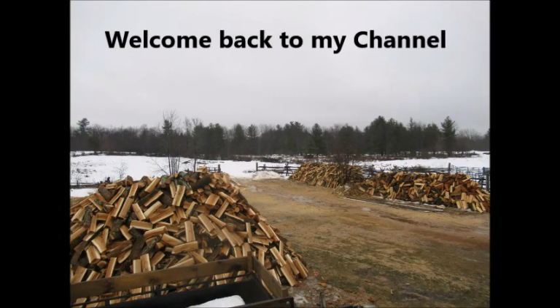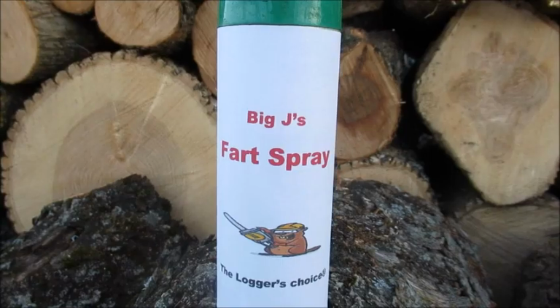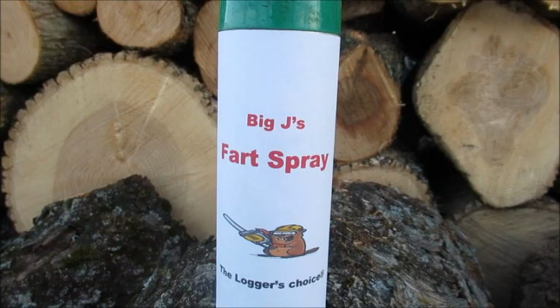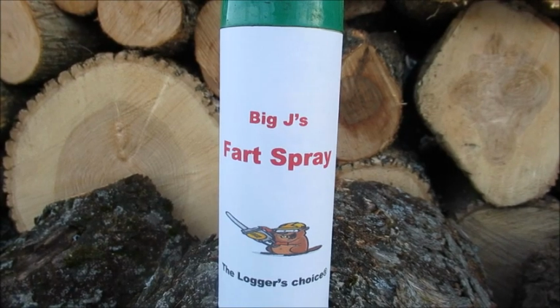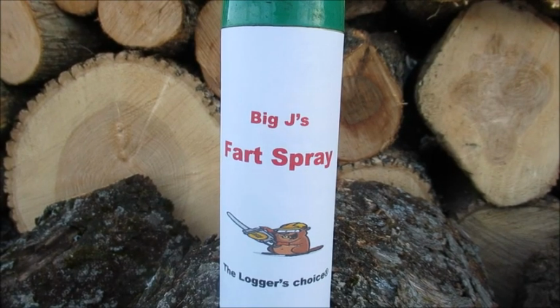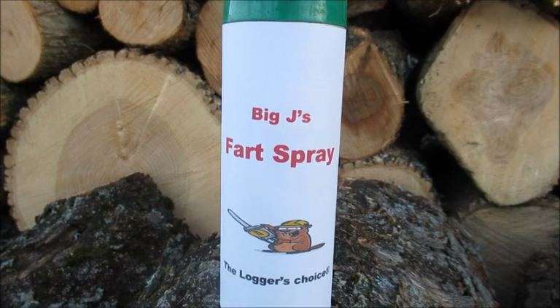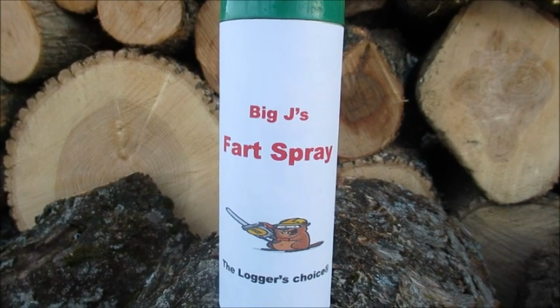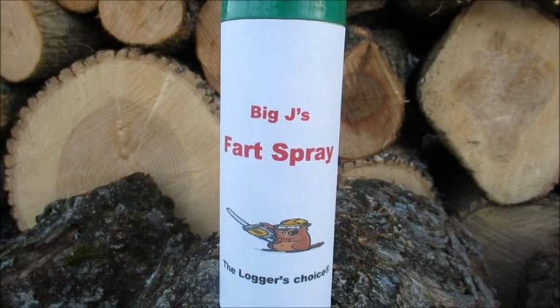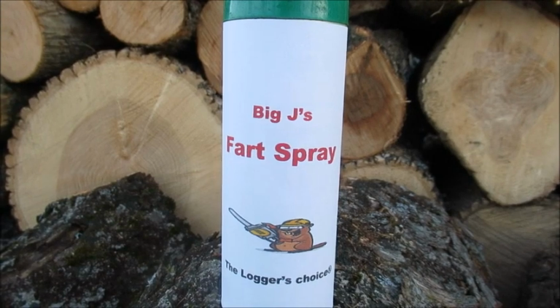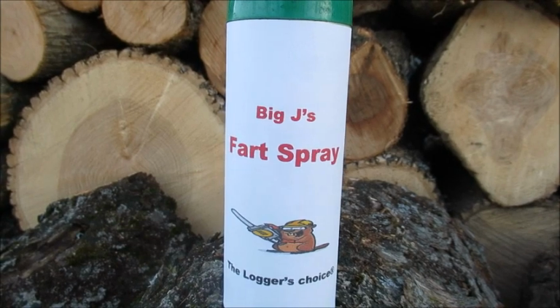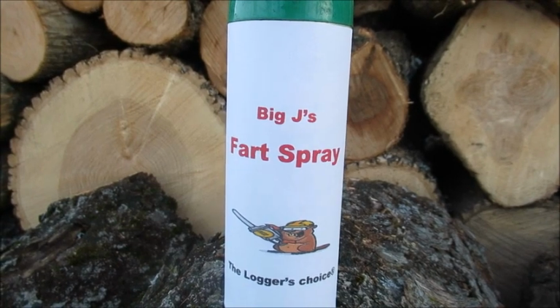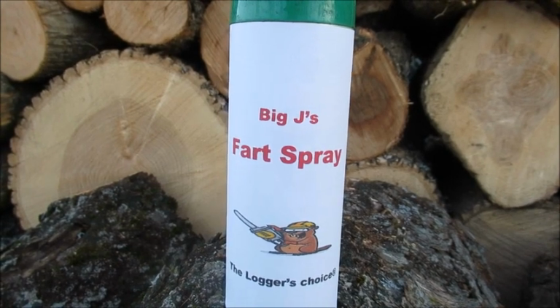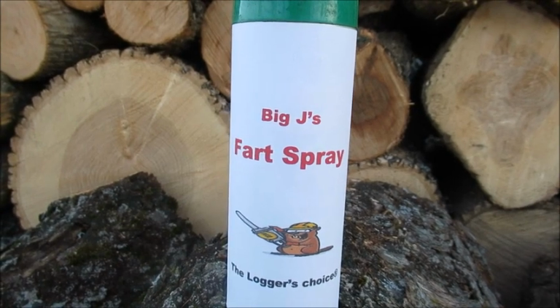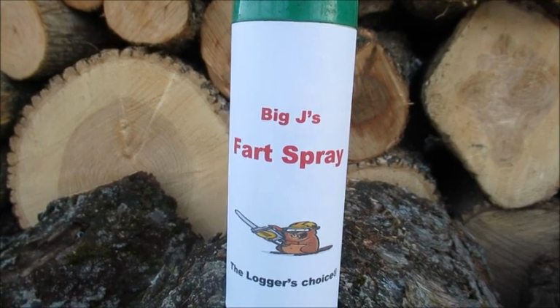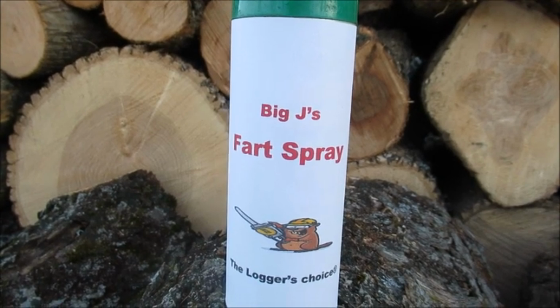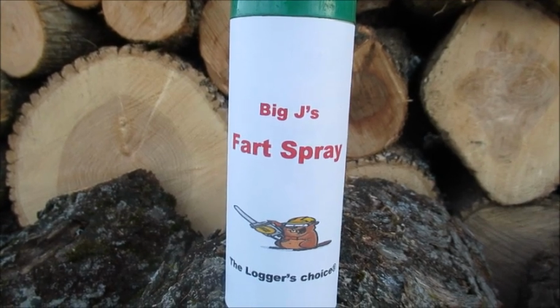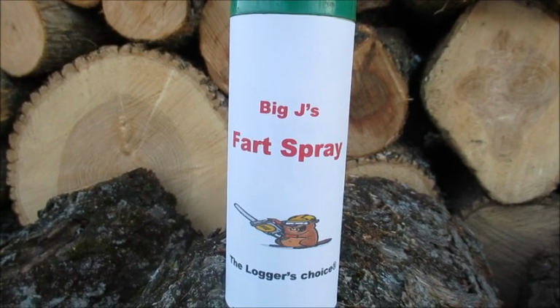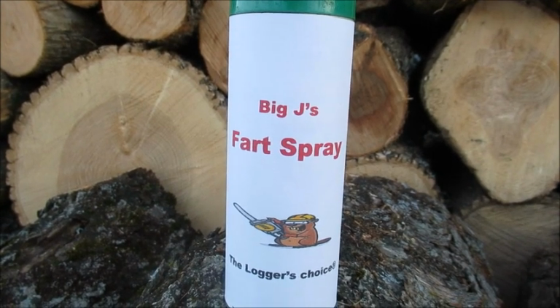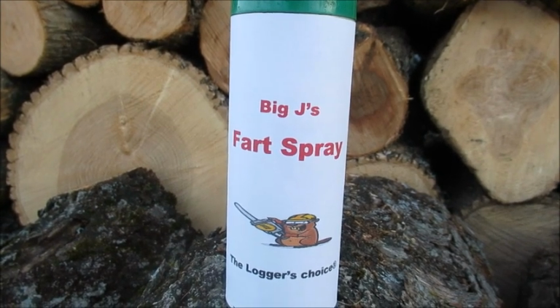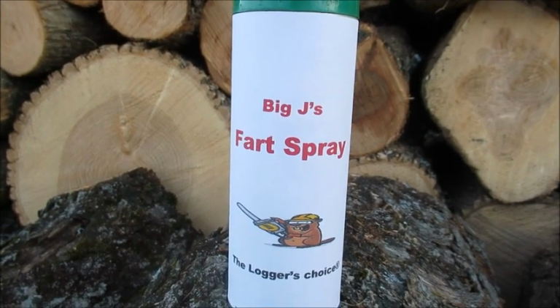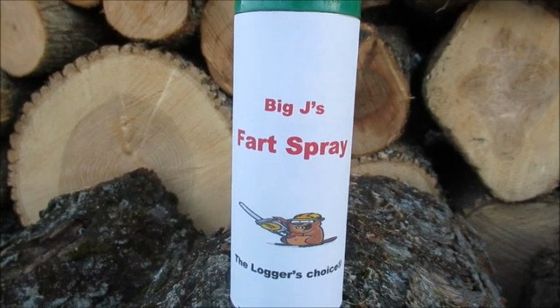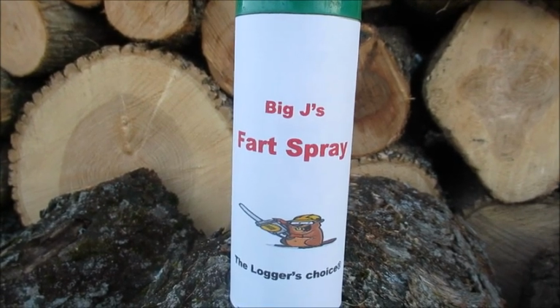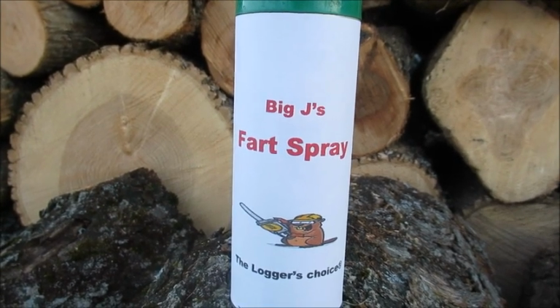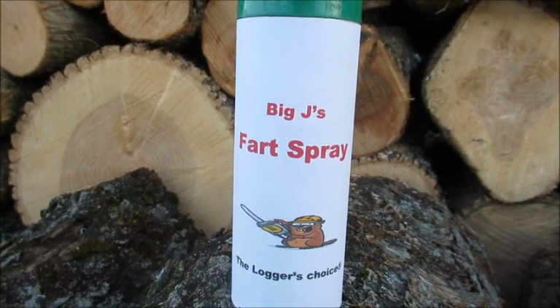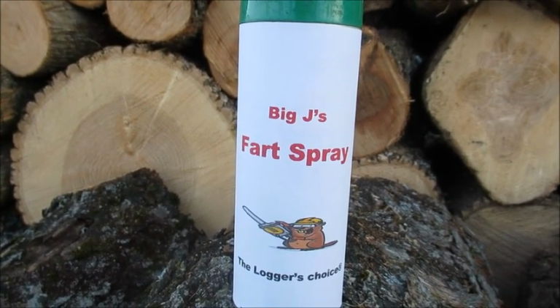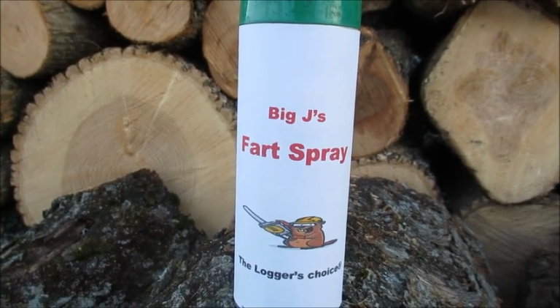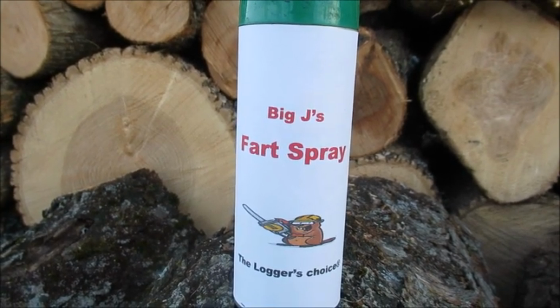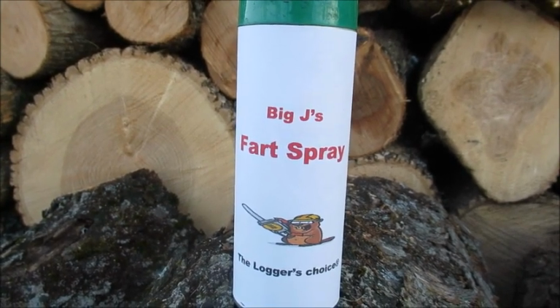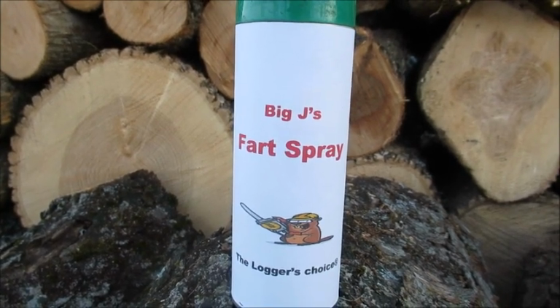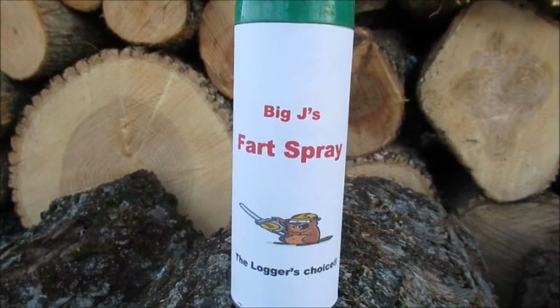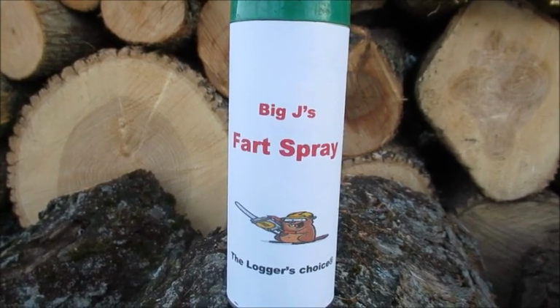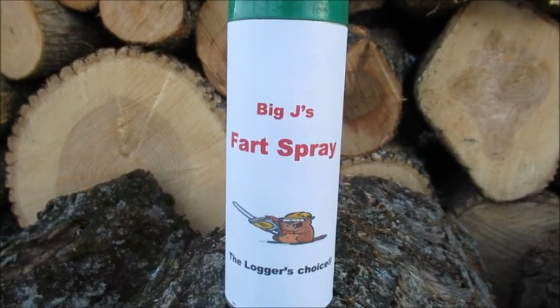Today's video is brought to you by Big J's Fart Spray — the logger's choice.